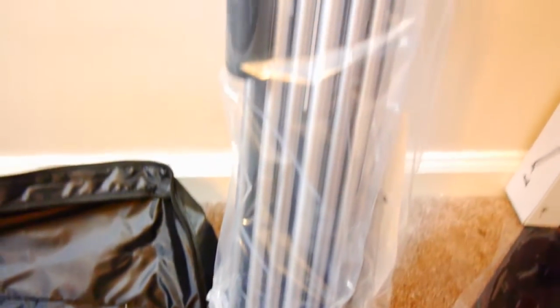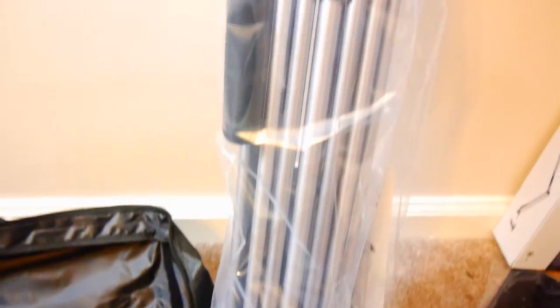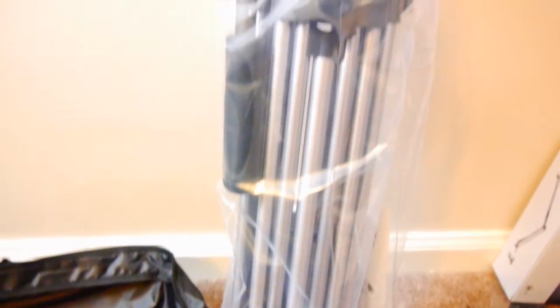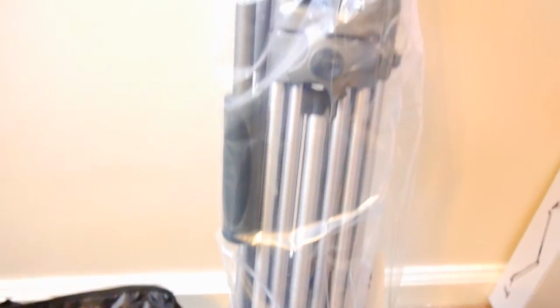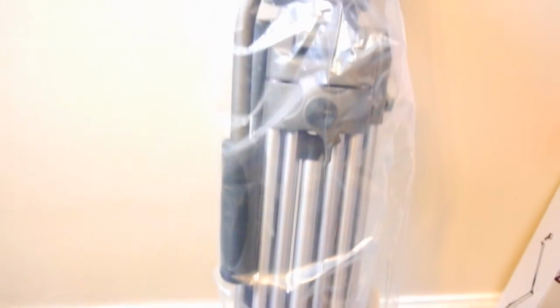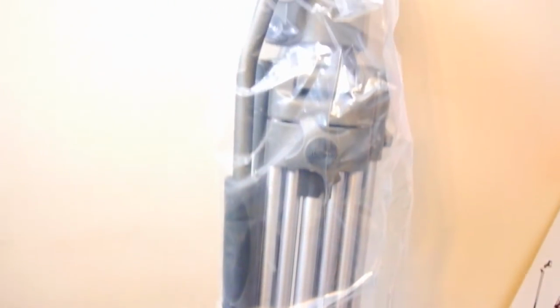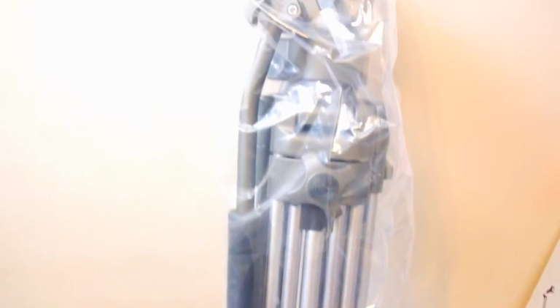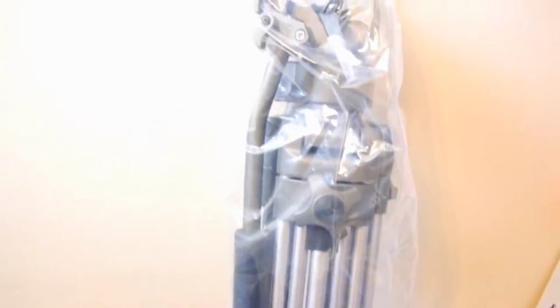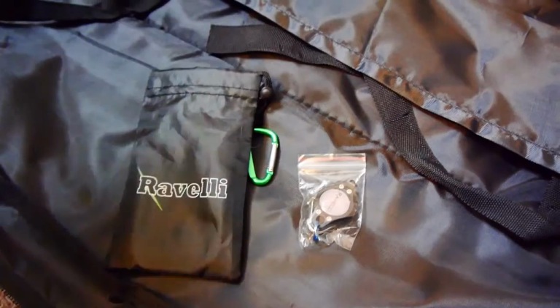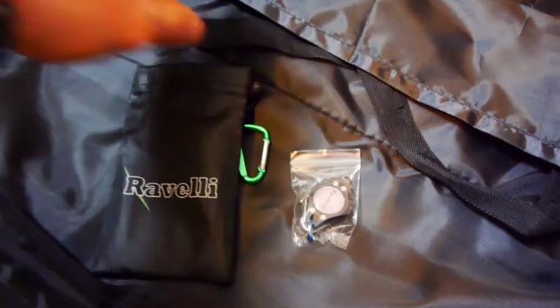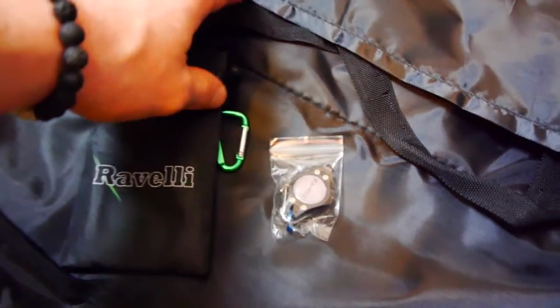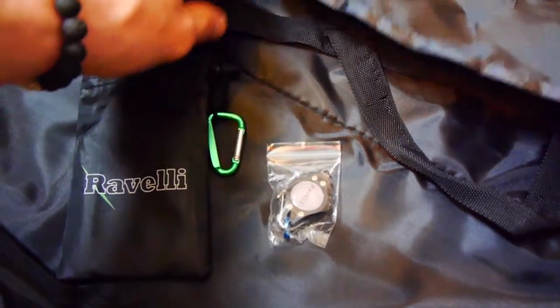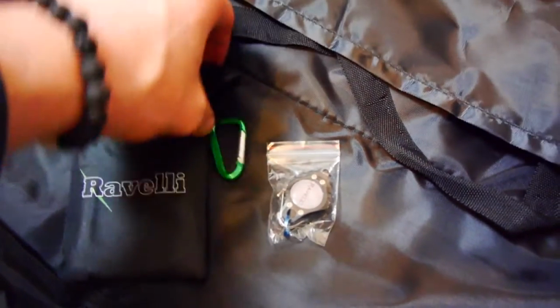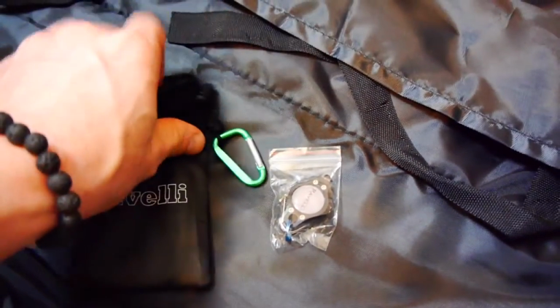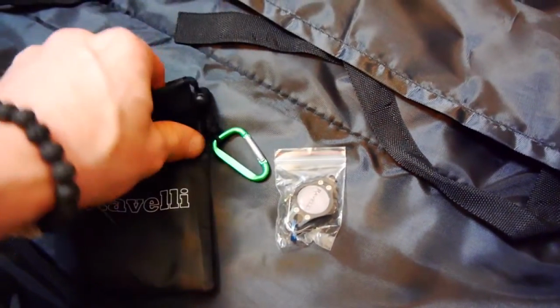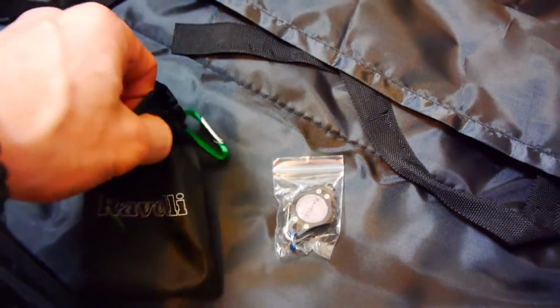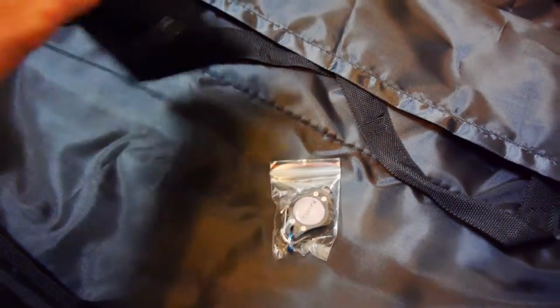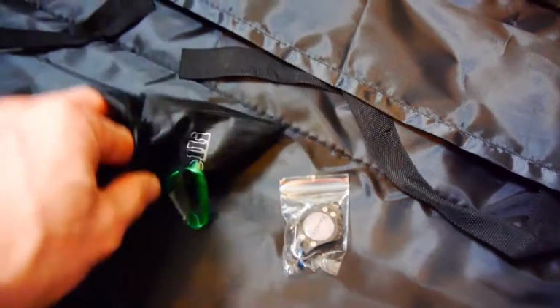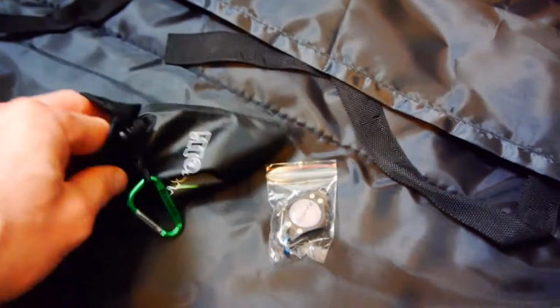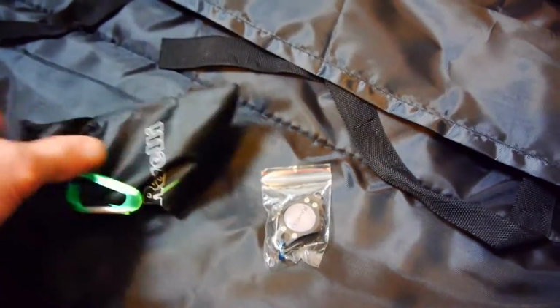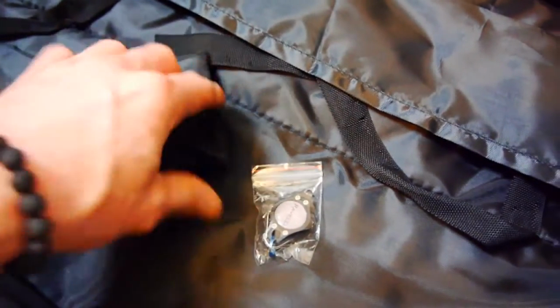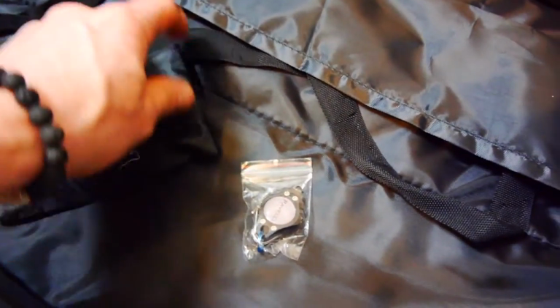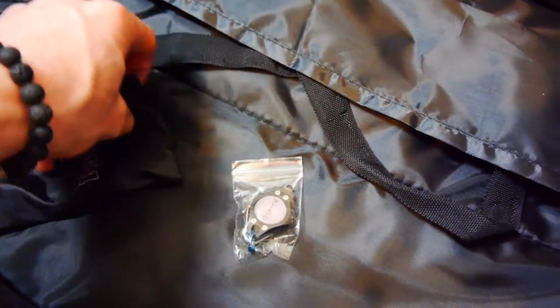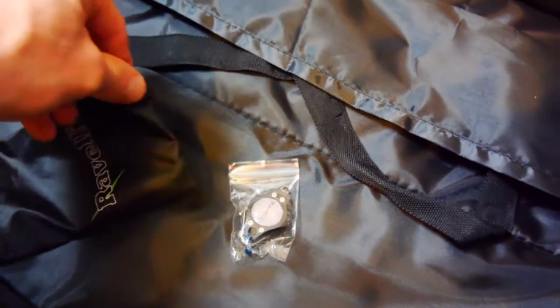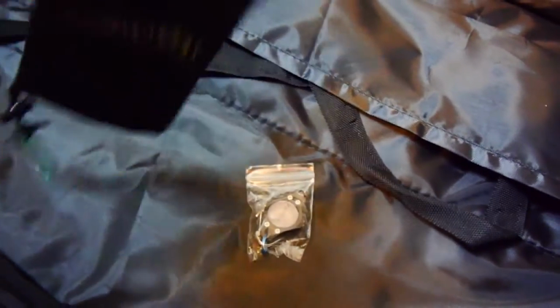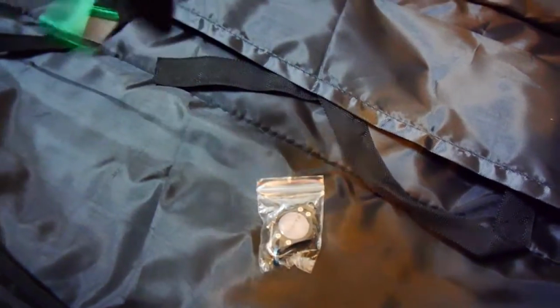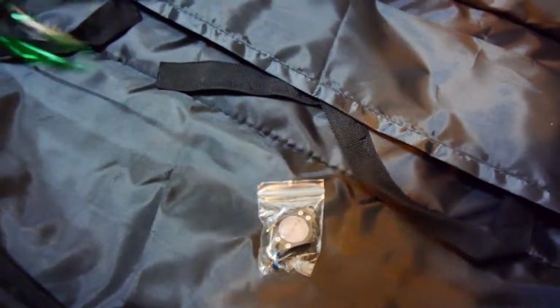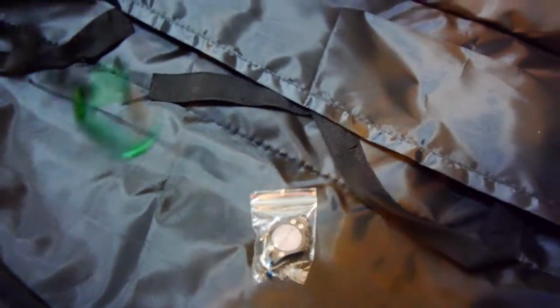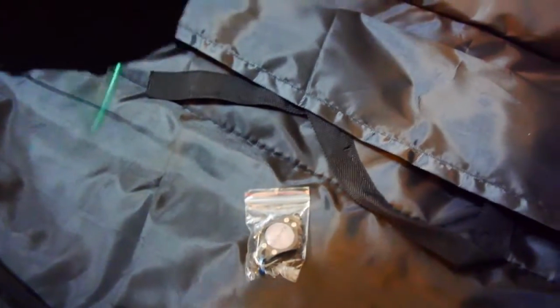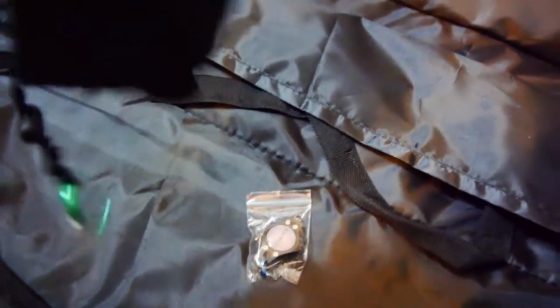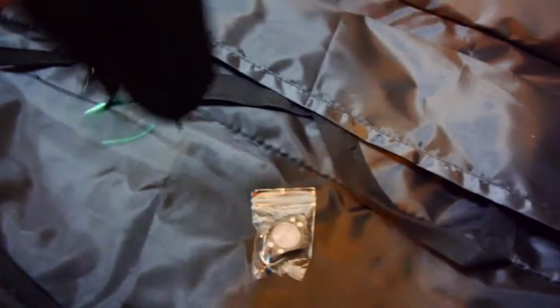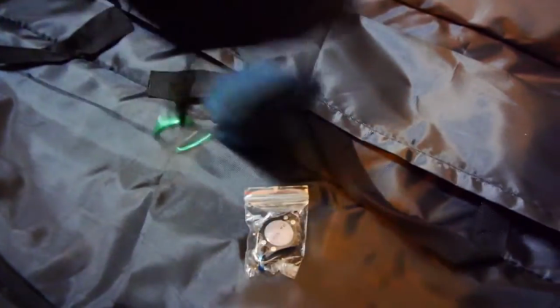As you can see, the AVTP comes with its own carry case. Revelle have also thrown in a little cleaning cloth and a little key ring light.